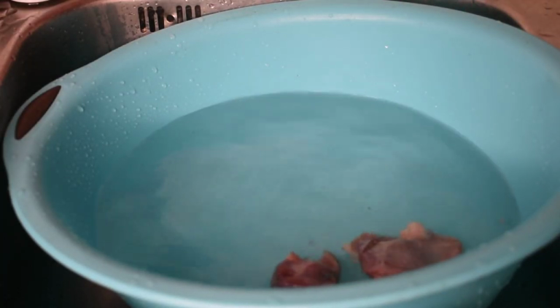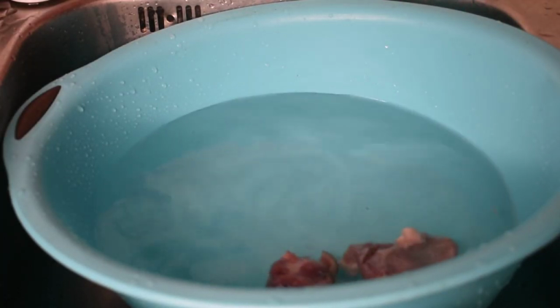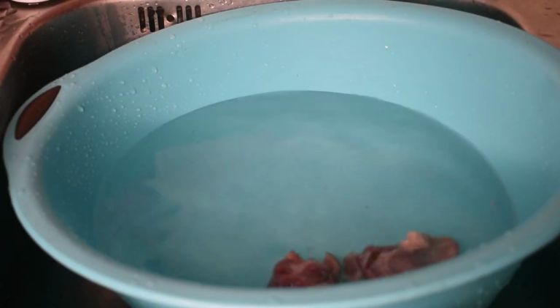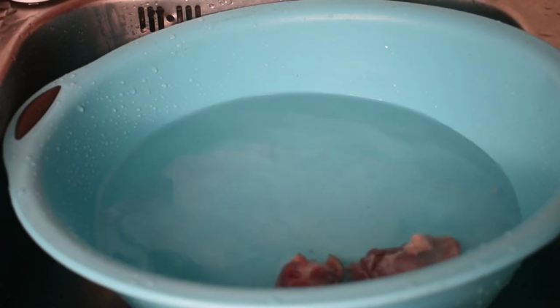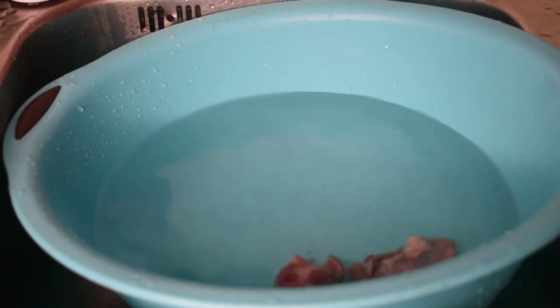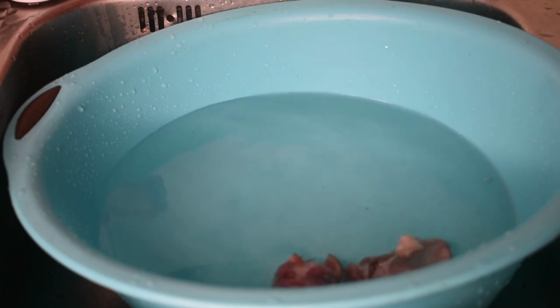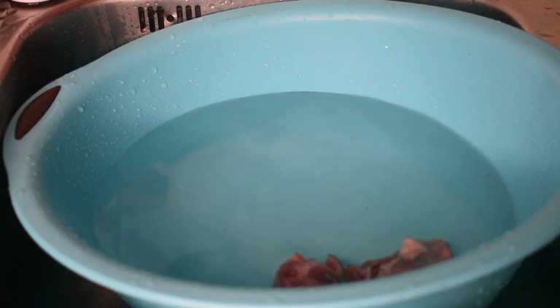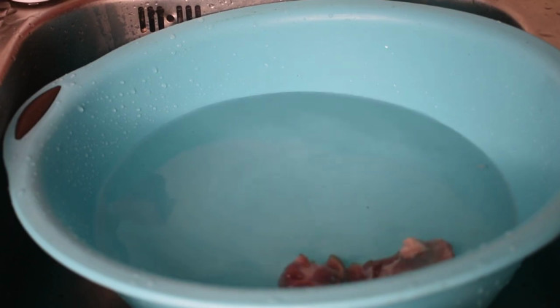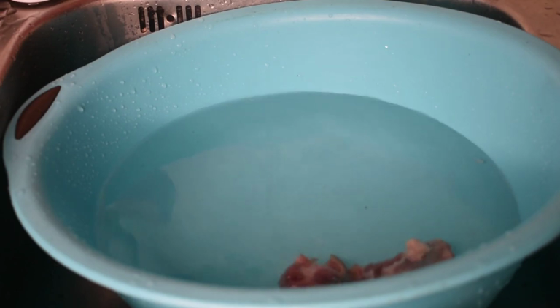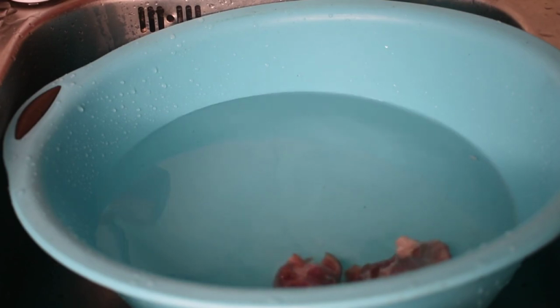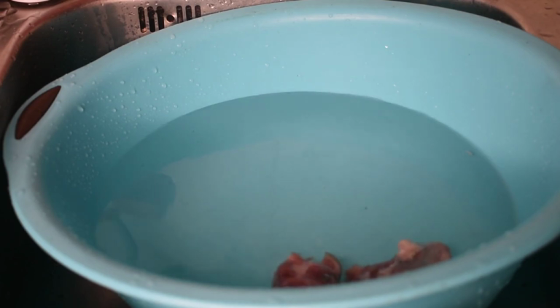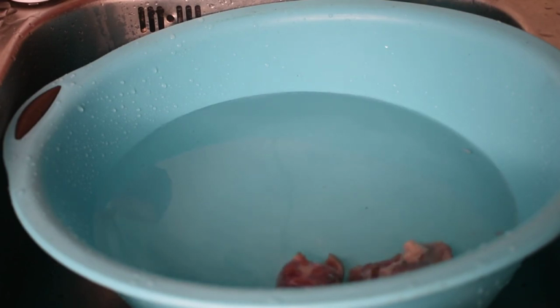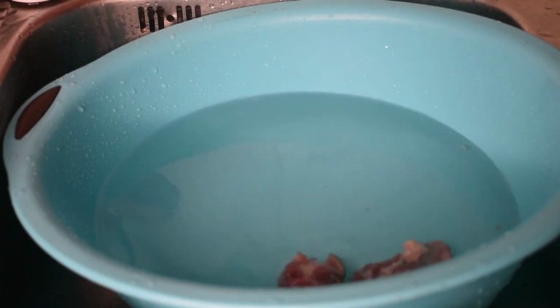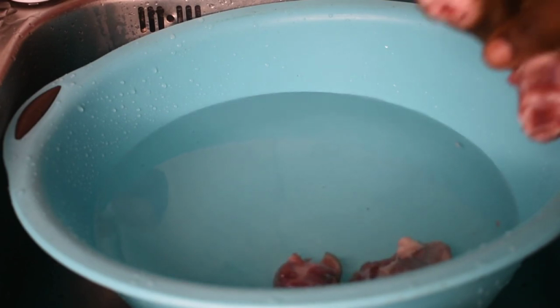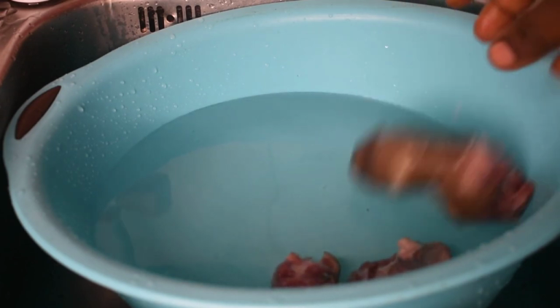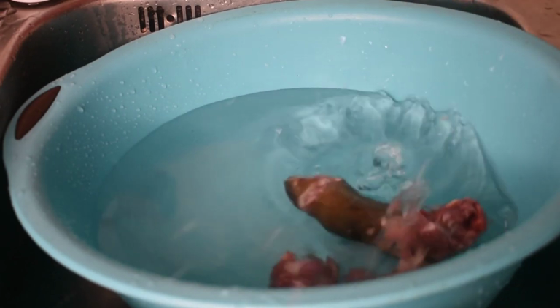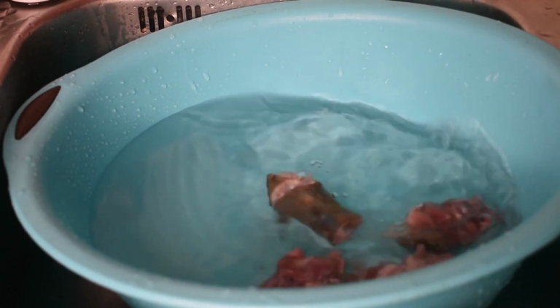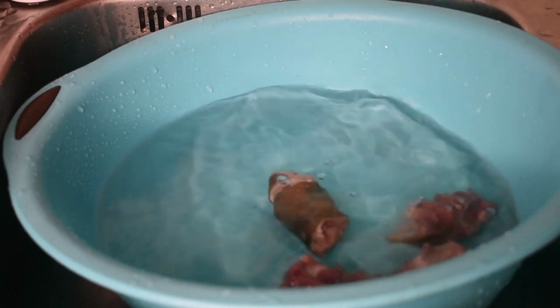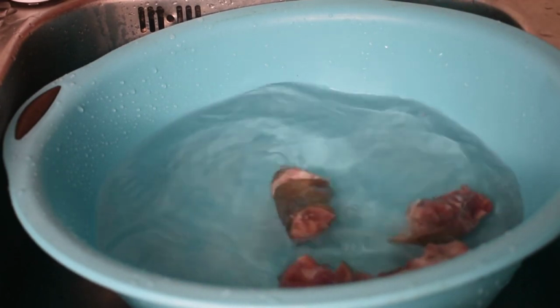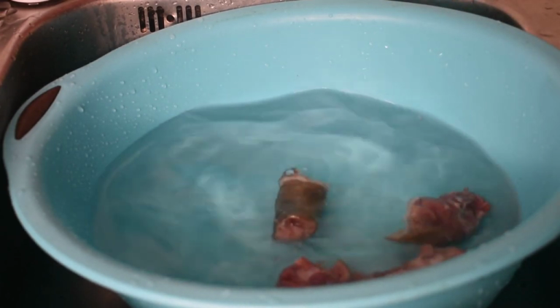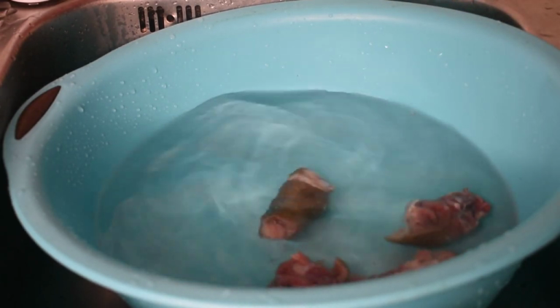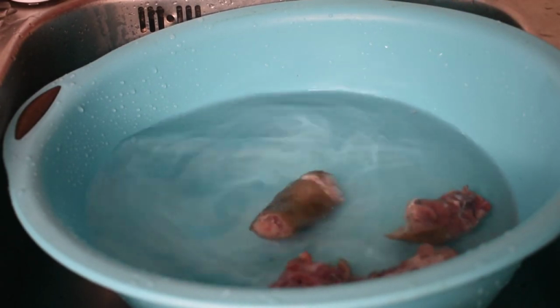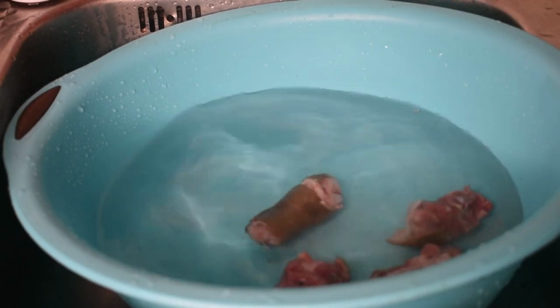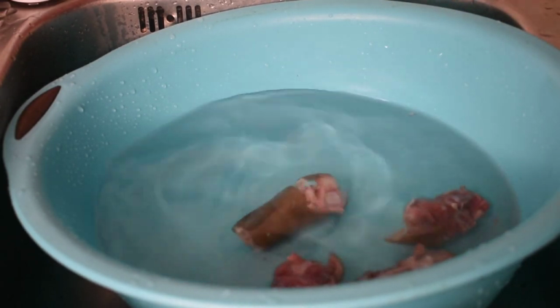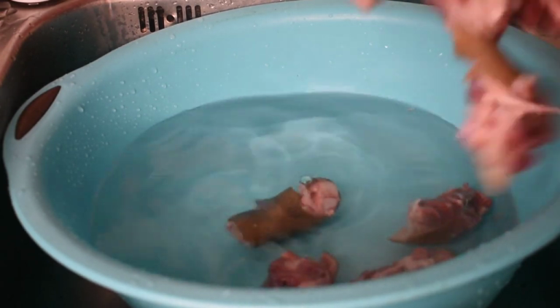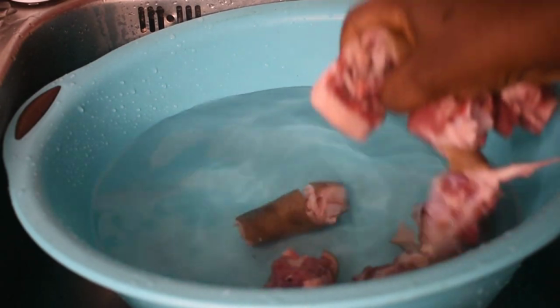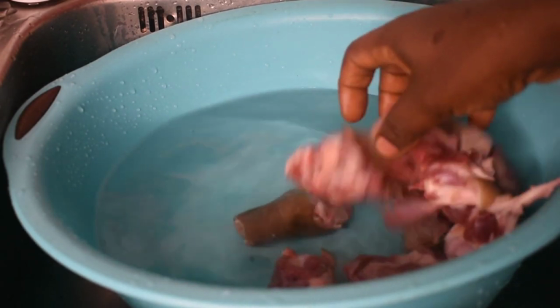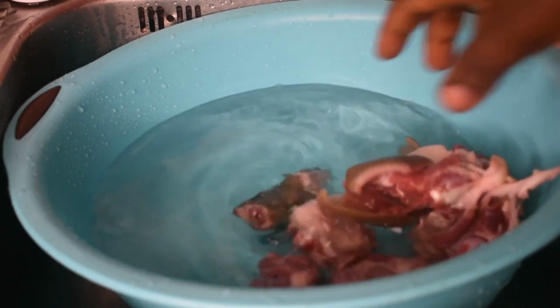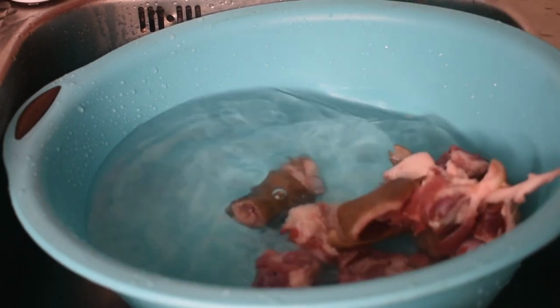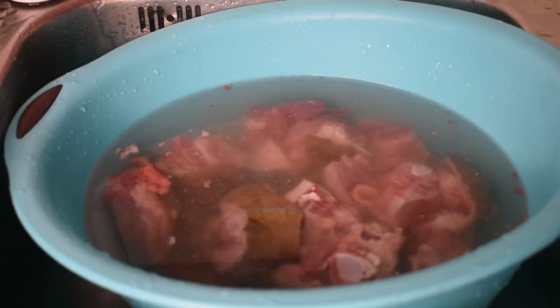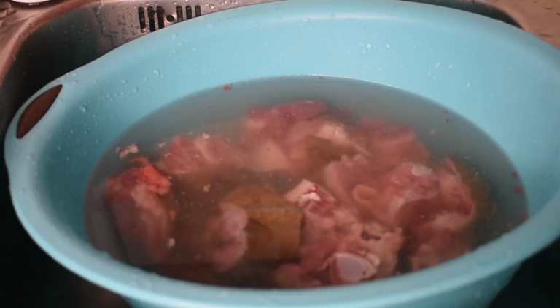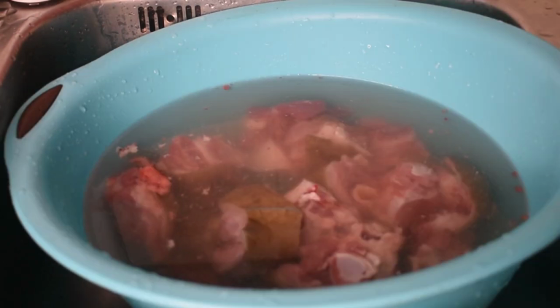I'm going to go ahead and wash our meat and pomo — just wash everything: the bone, fish, and everything.